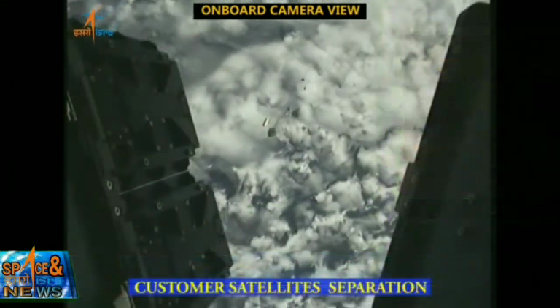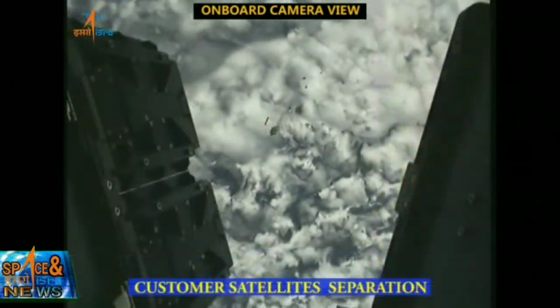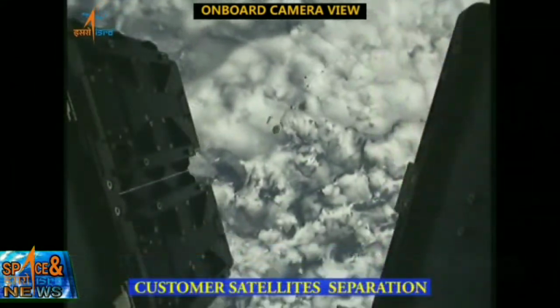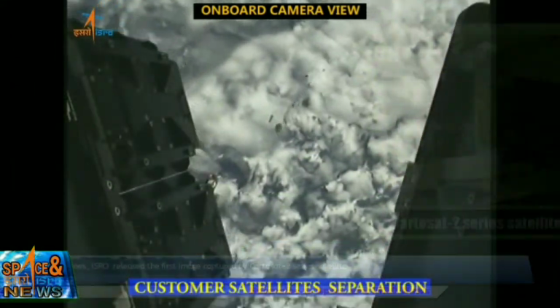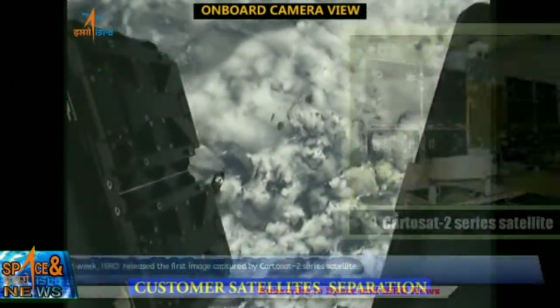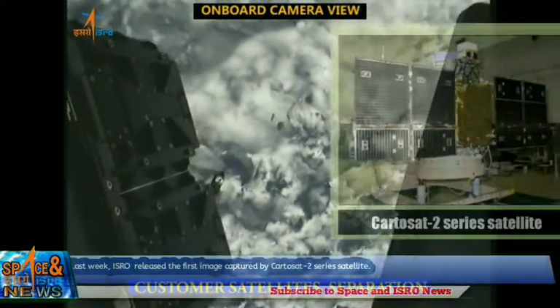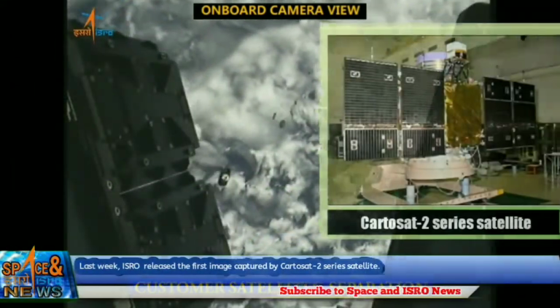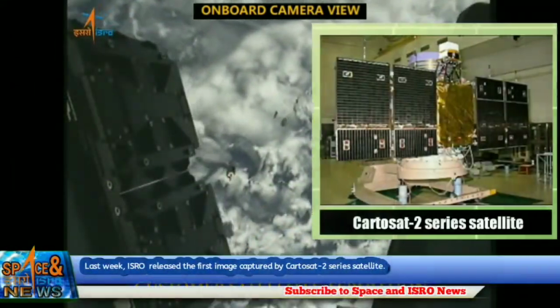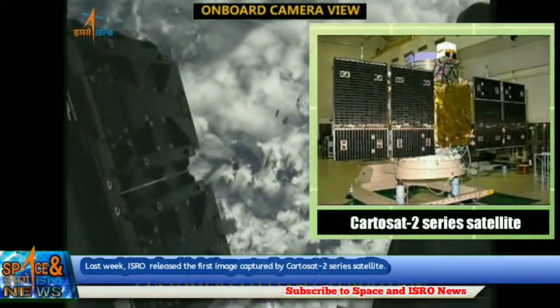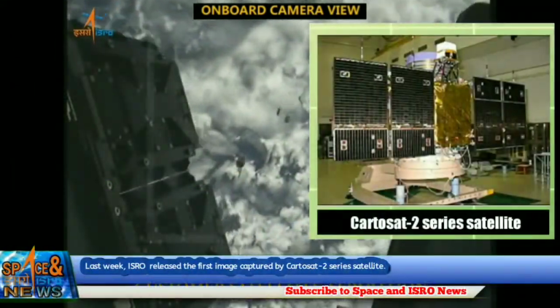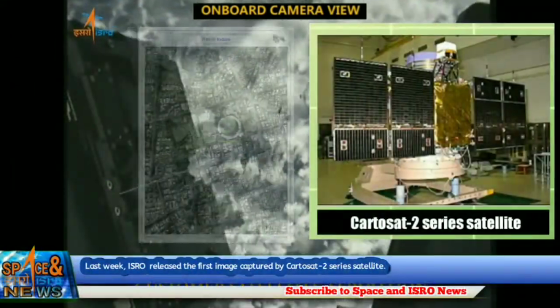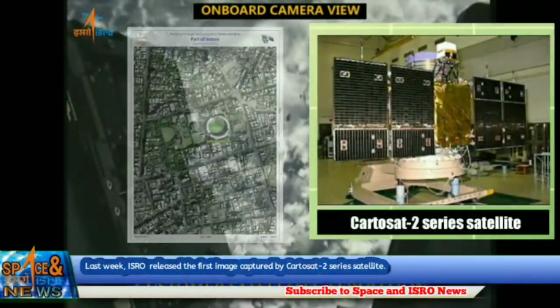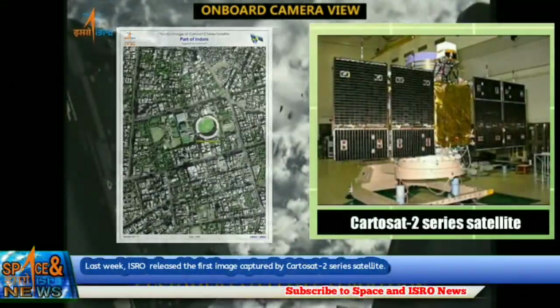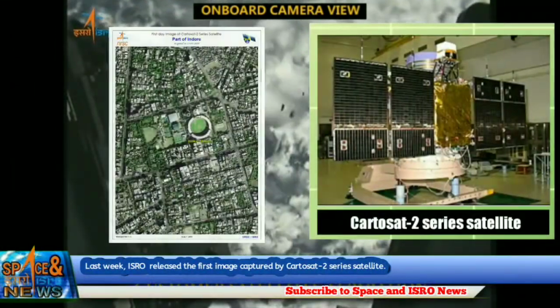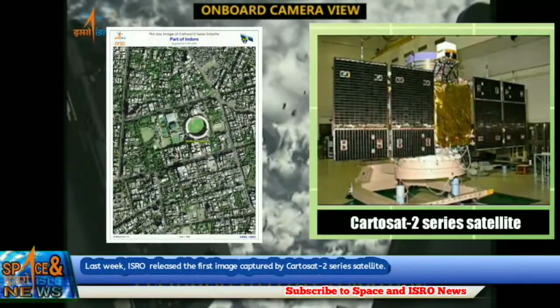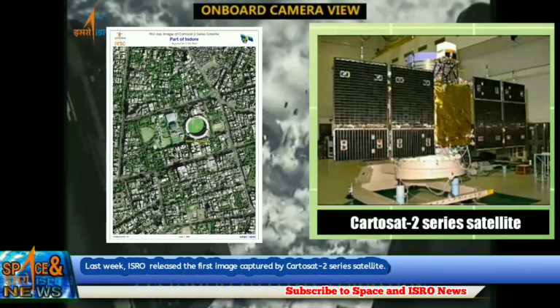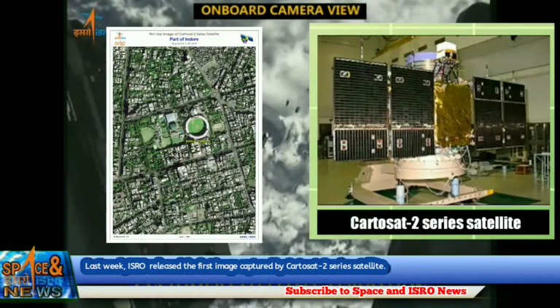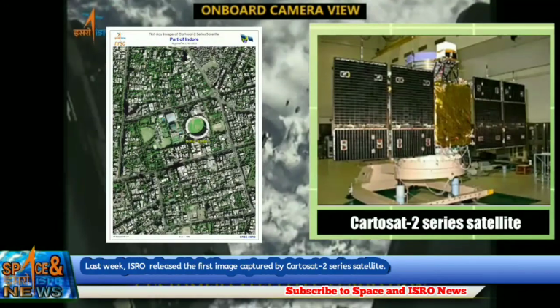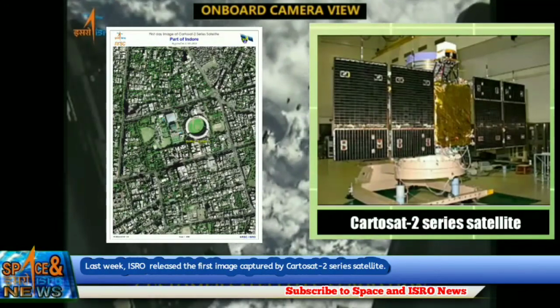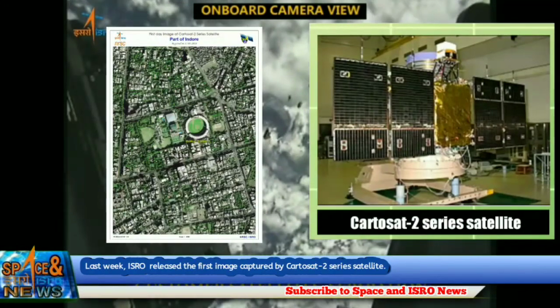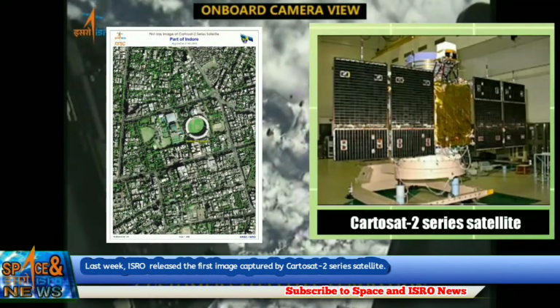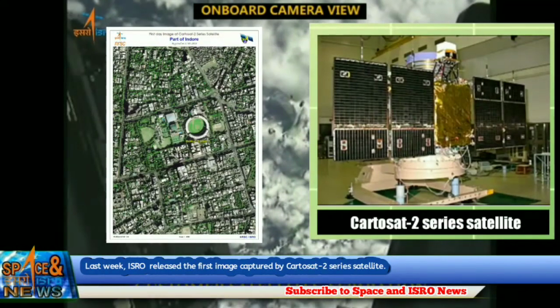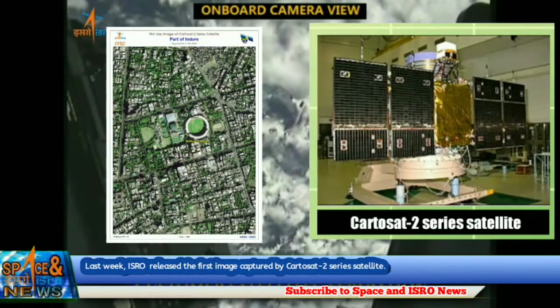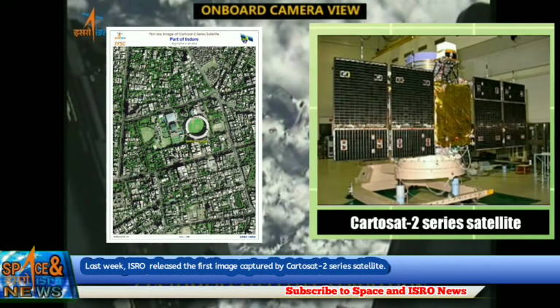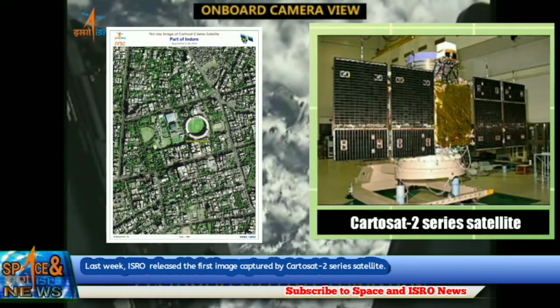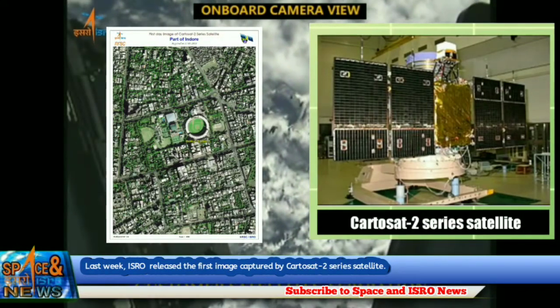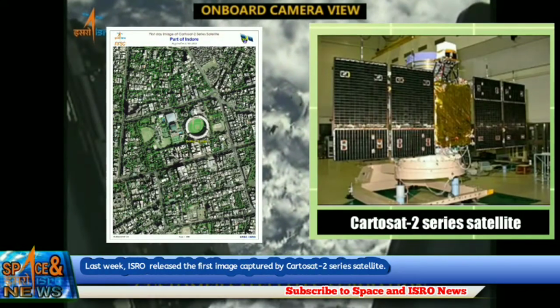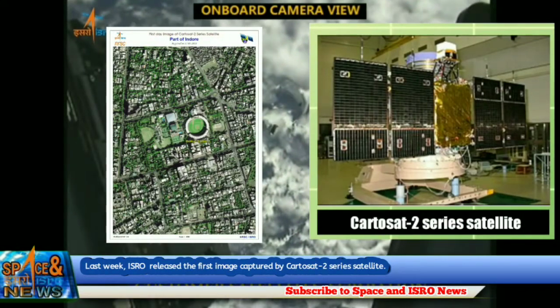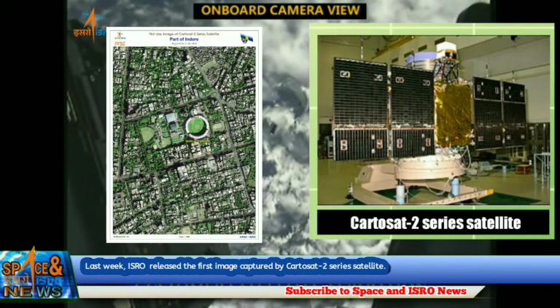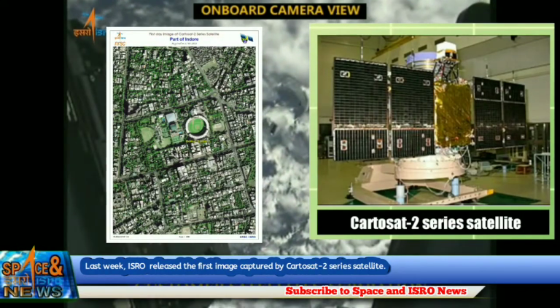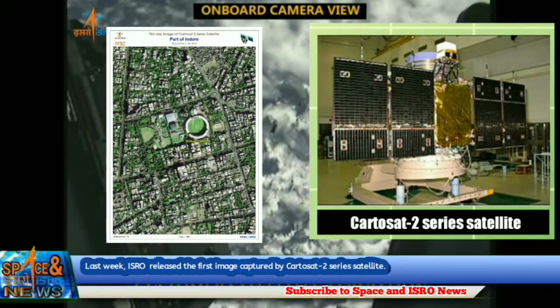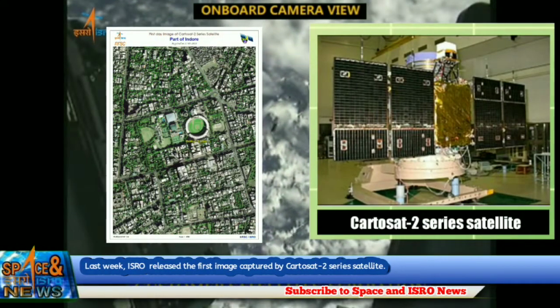Last week, ISRO released the first image captured by the Cartosat-2 series satellite.